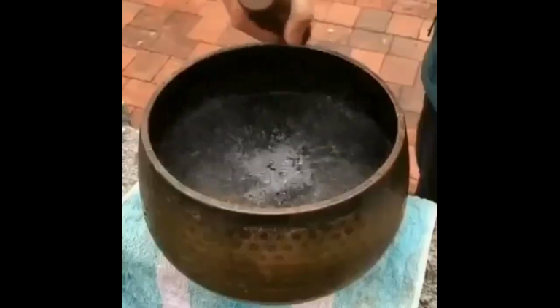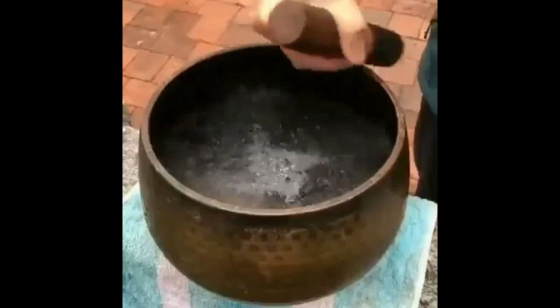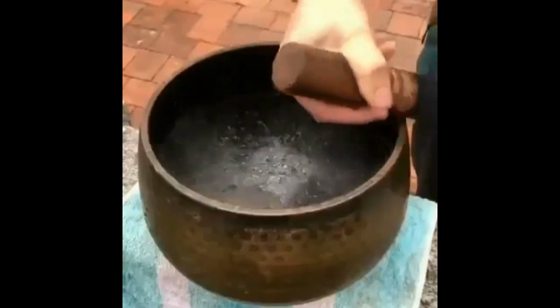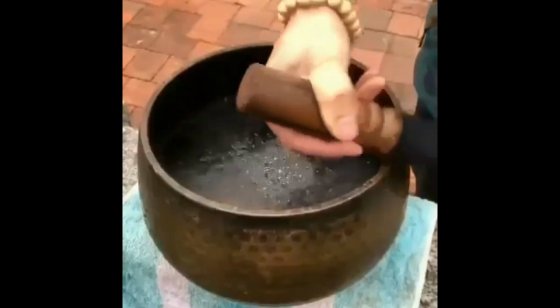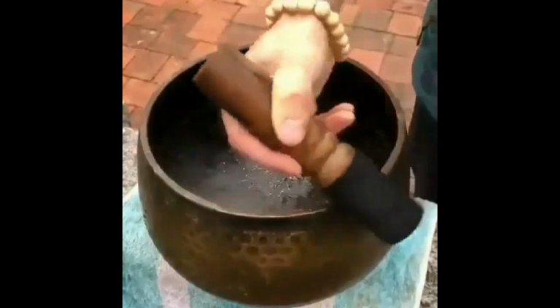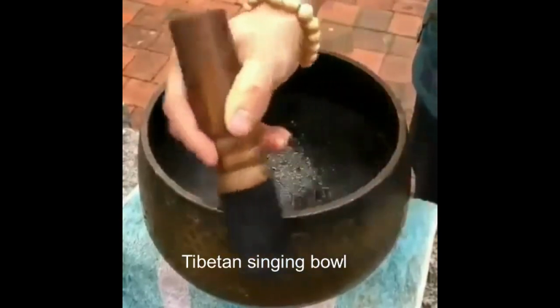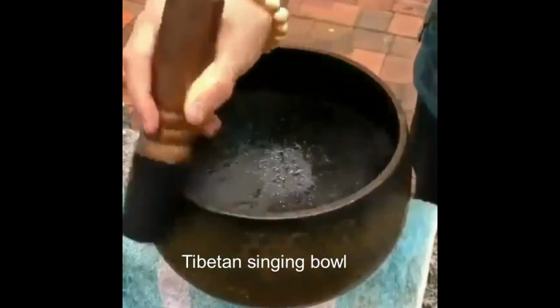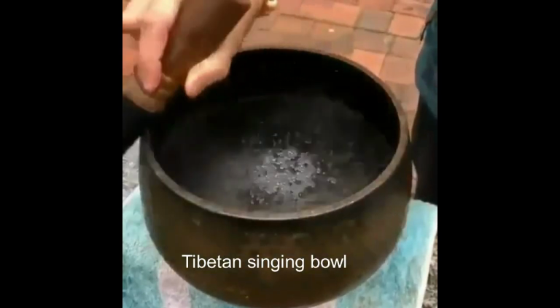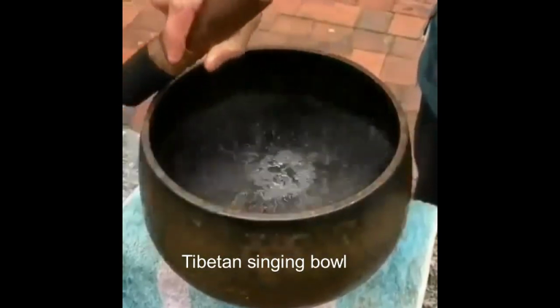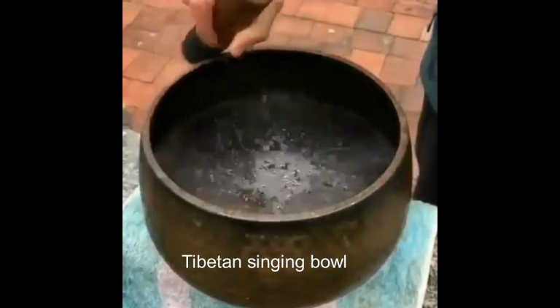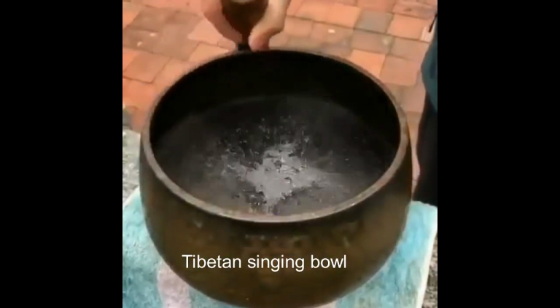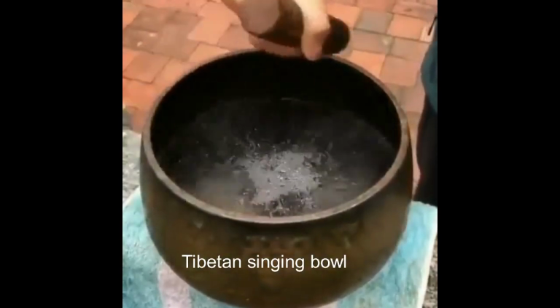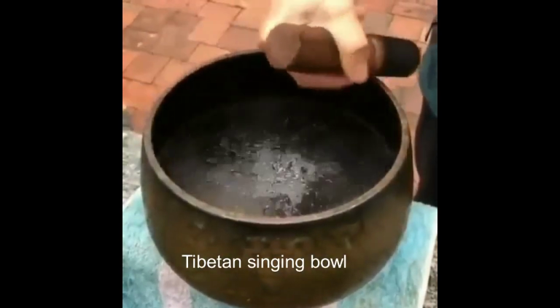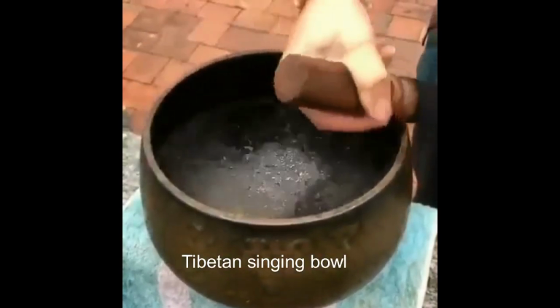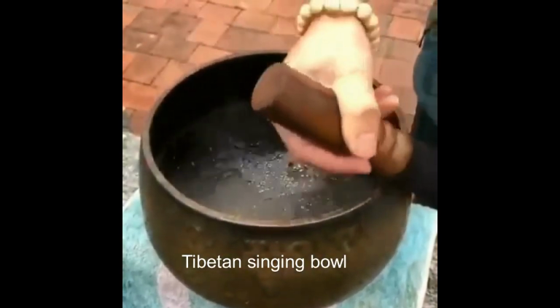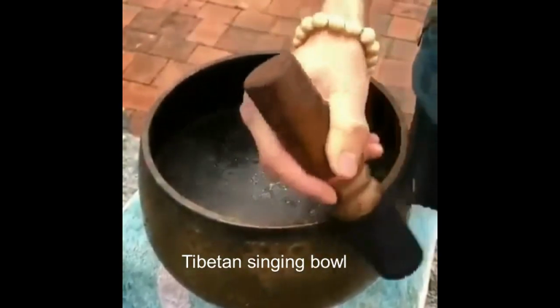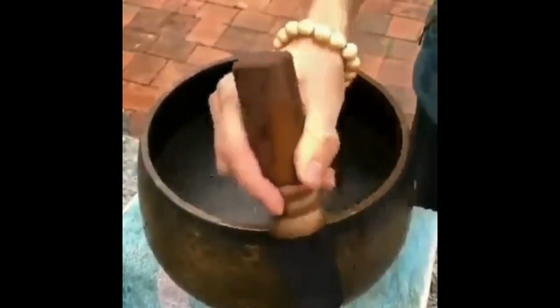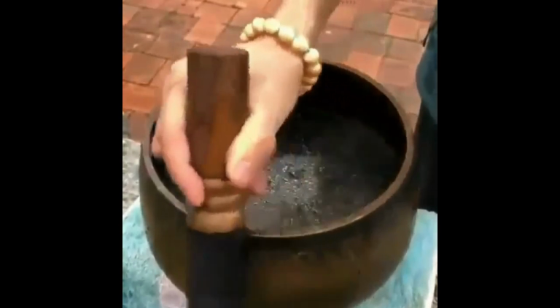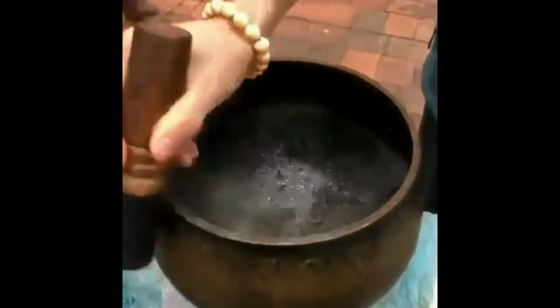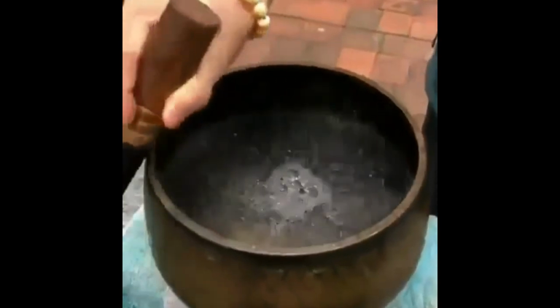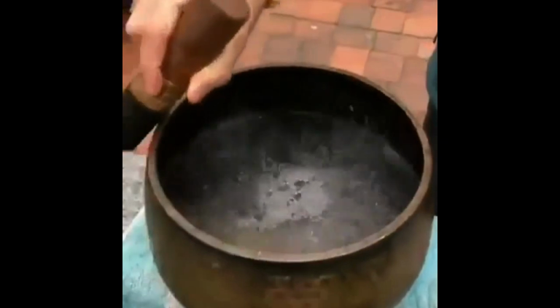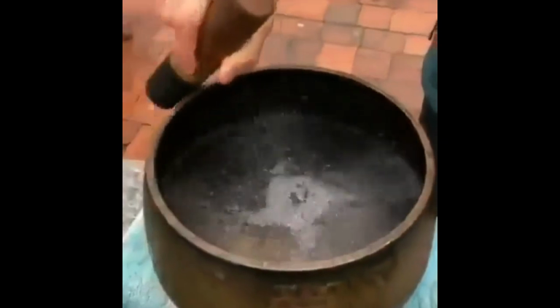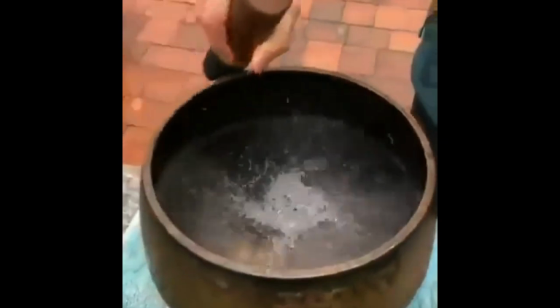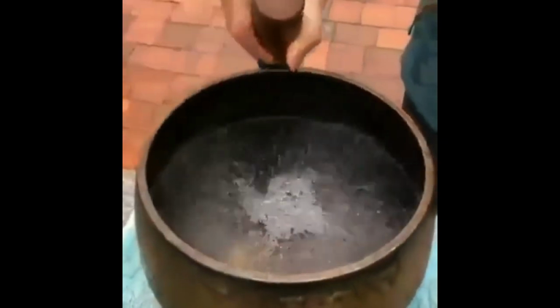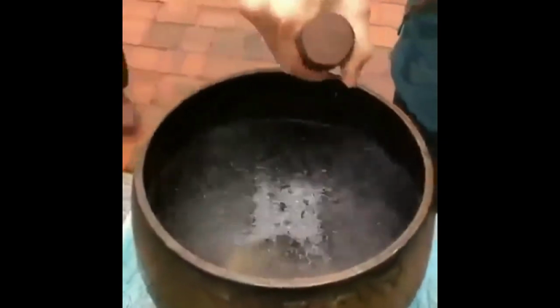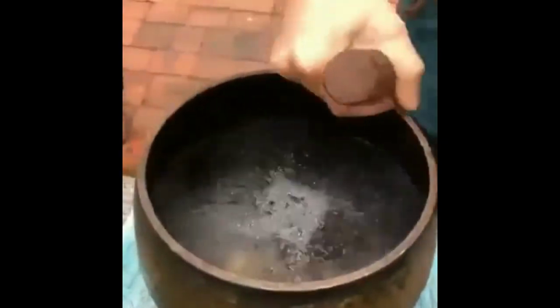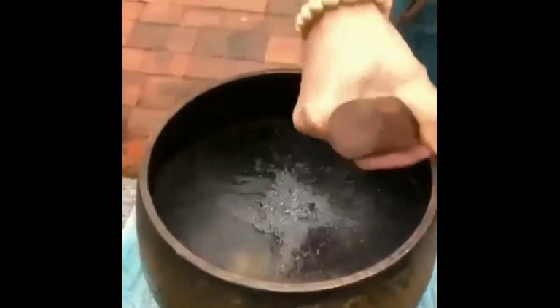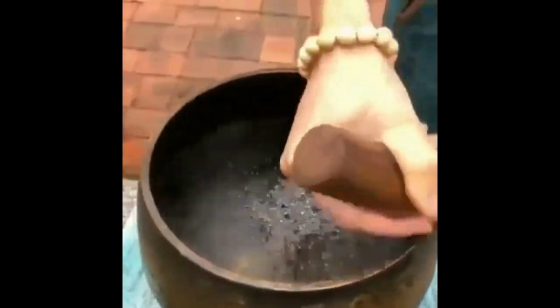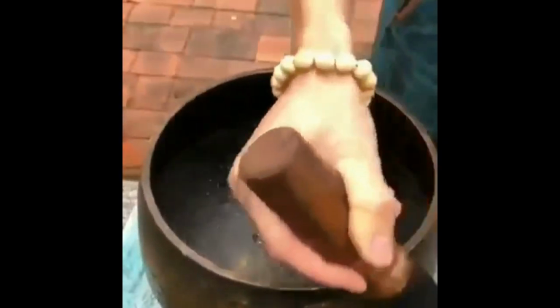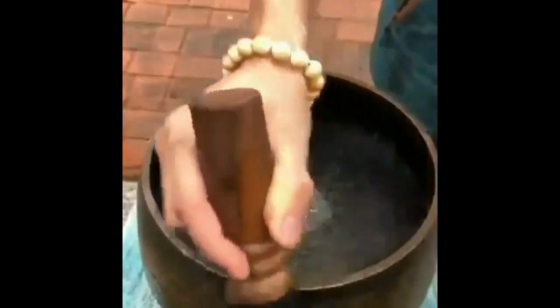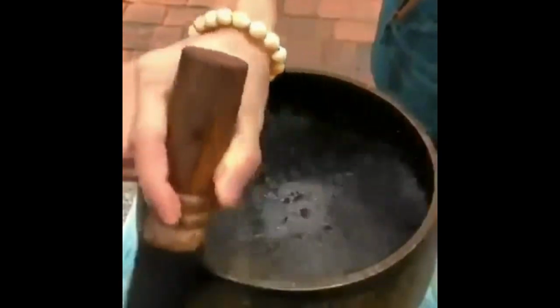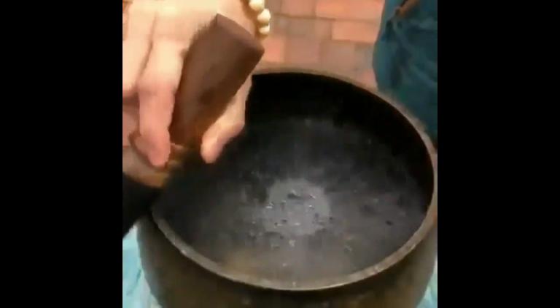This is a Tibetan singing bowl. The friction makes the sound and it makes the water move because of it.